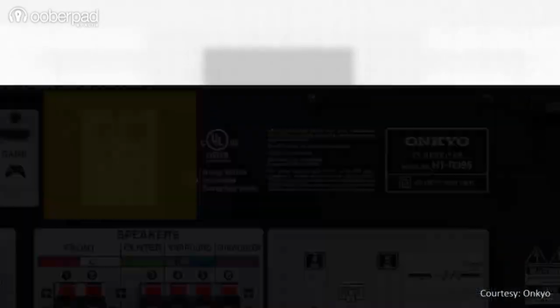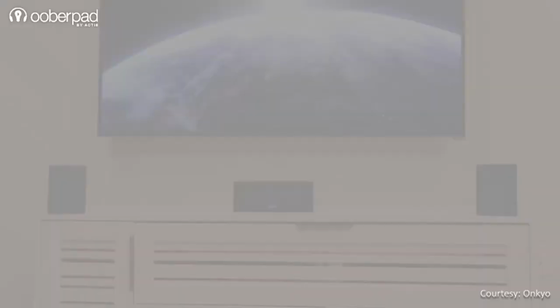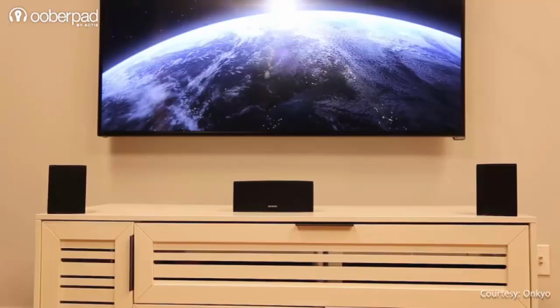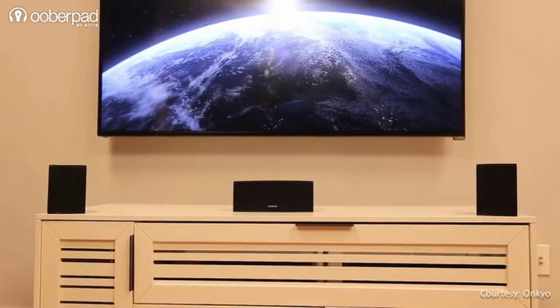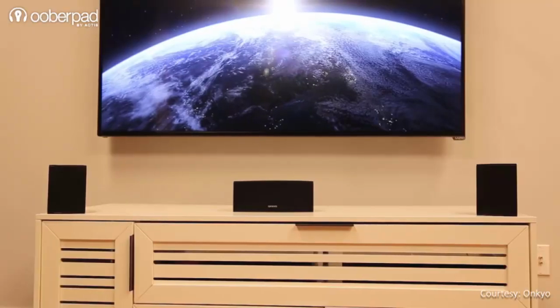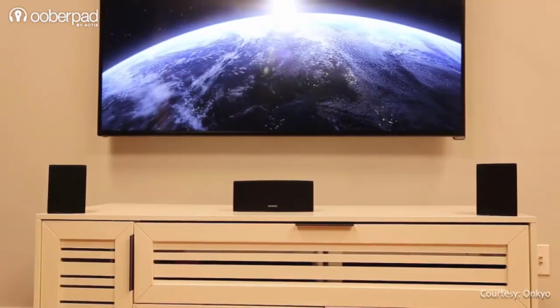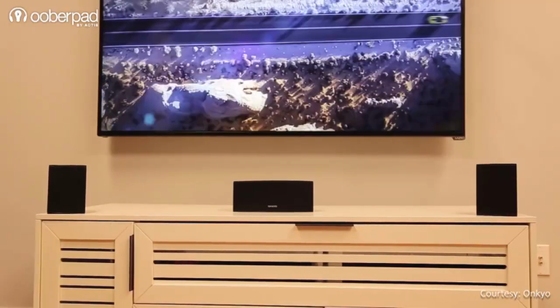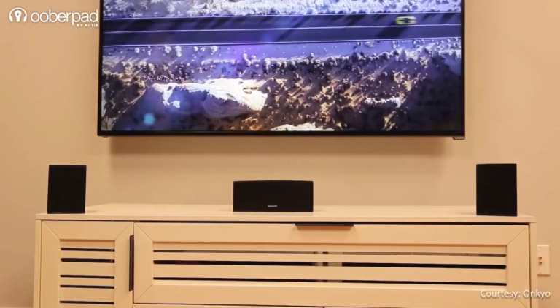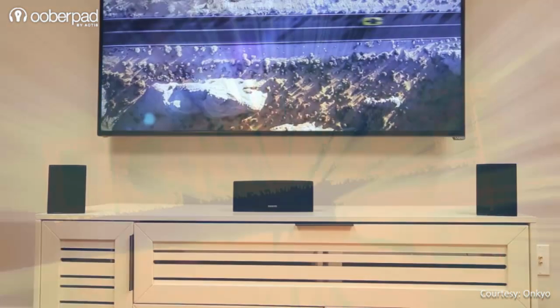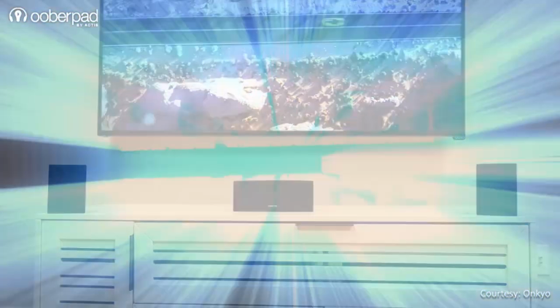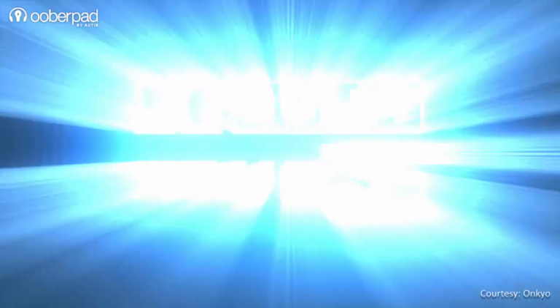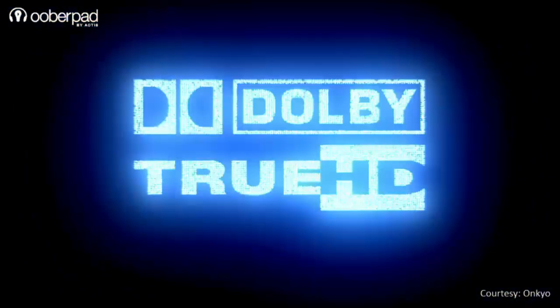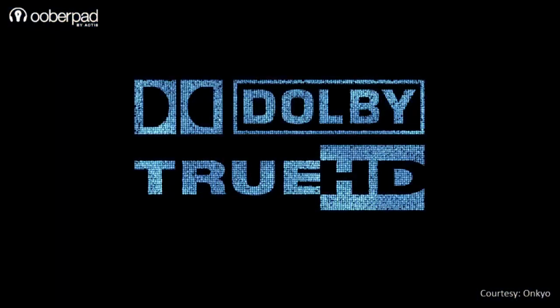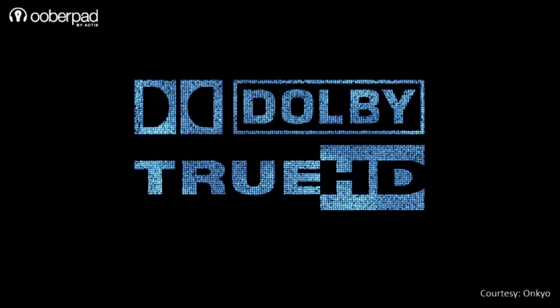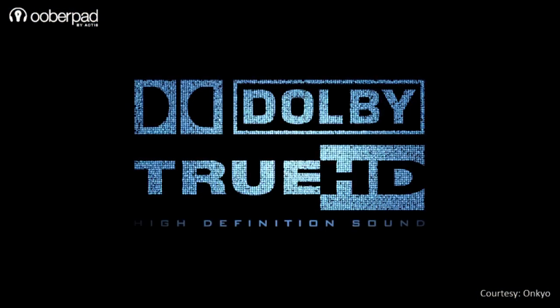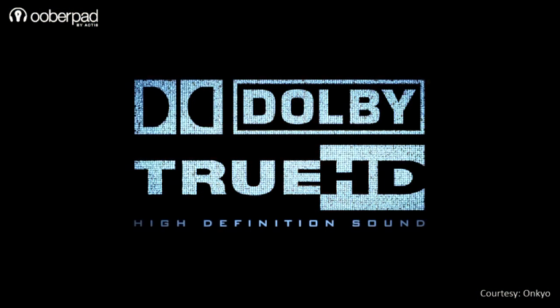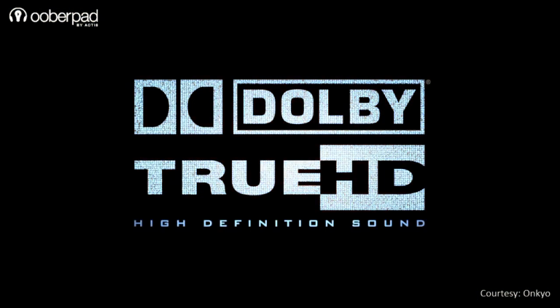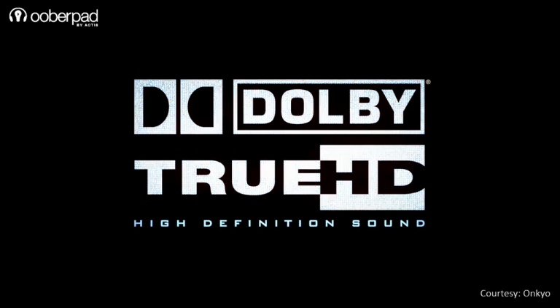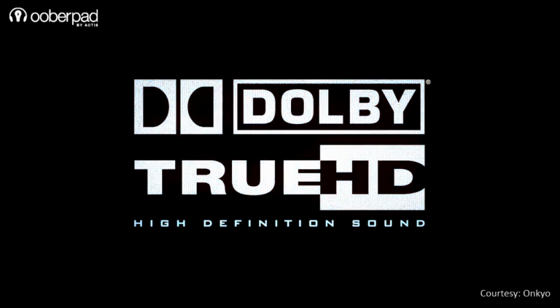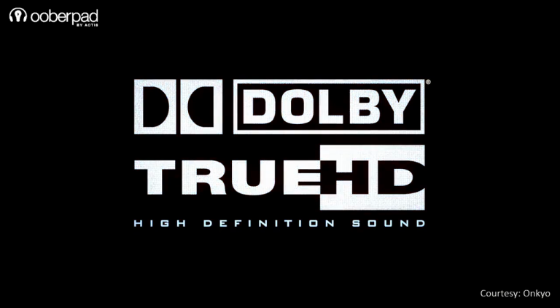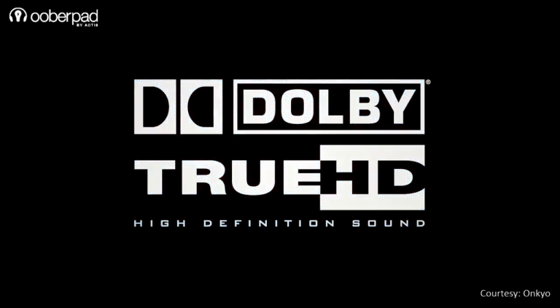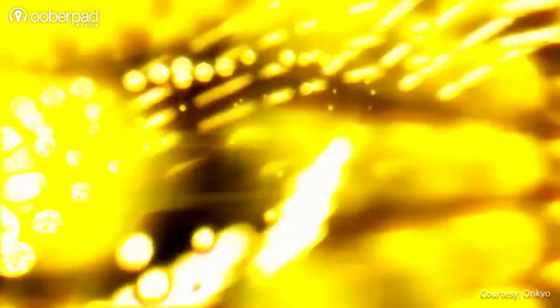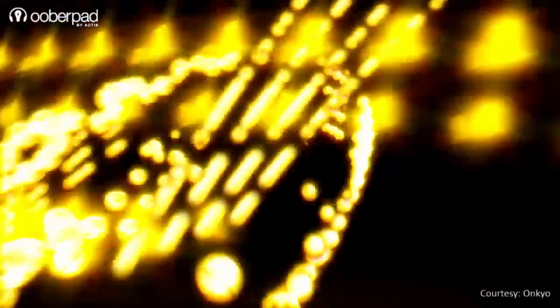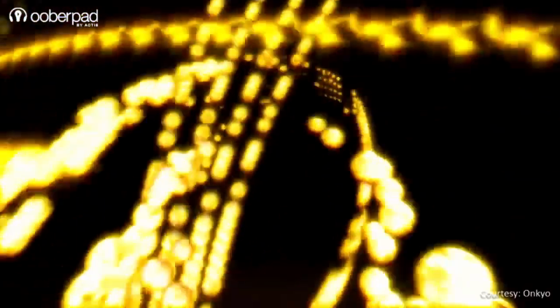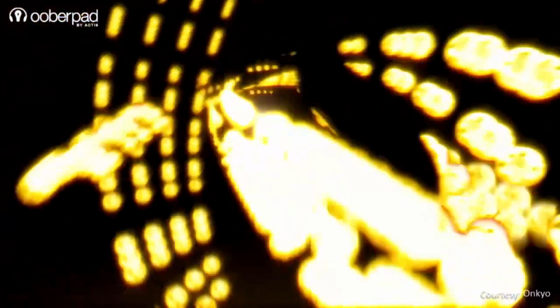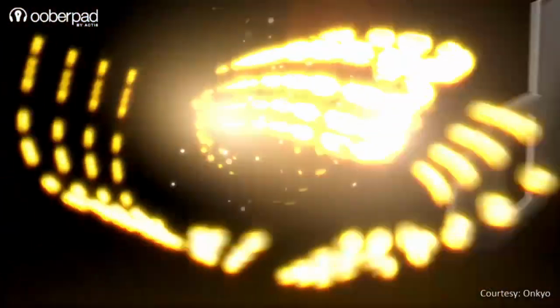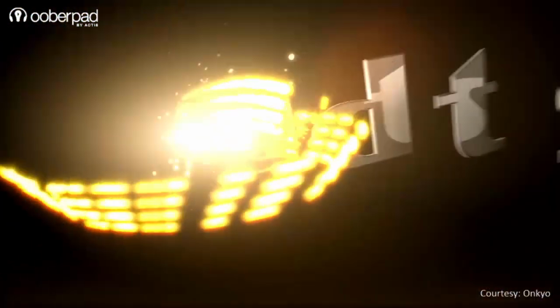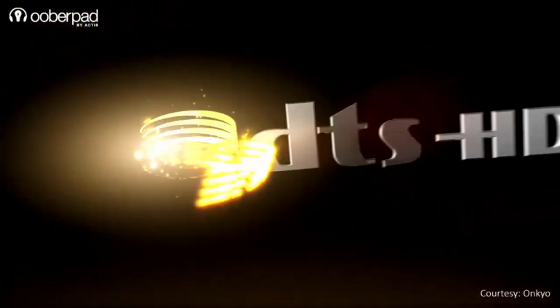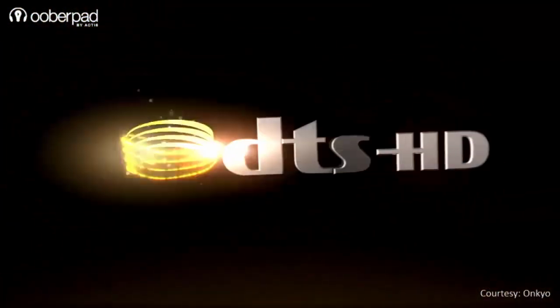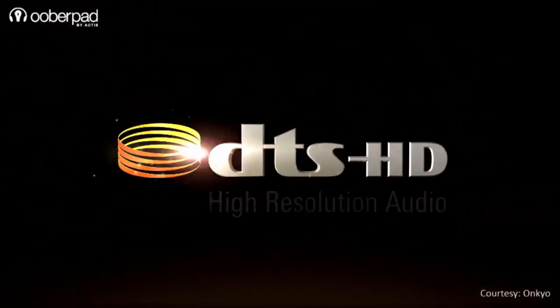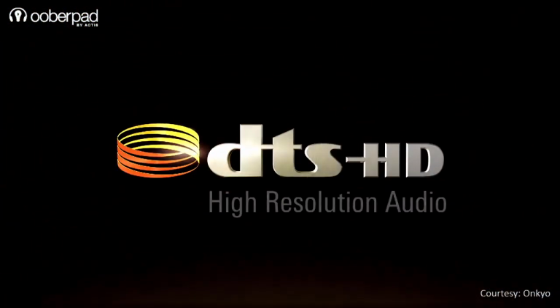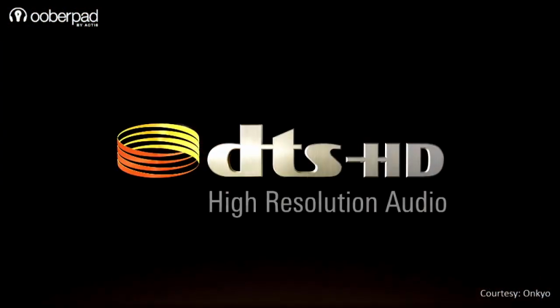For superb audio clarity, the AV receiver sports built-in Dolby TrueHD, DTS-HD Master Audio and more.